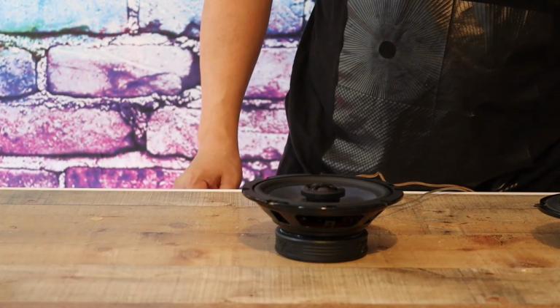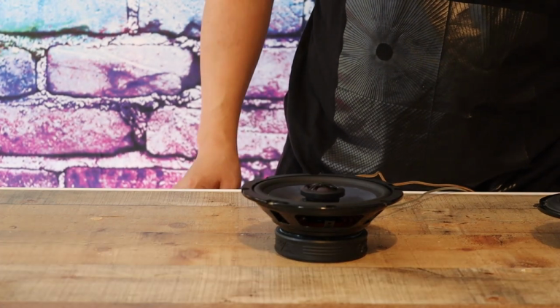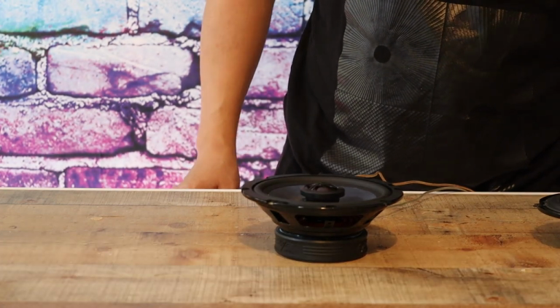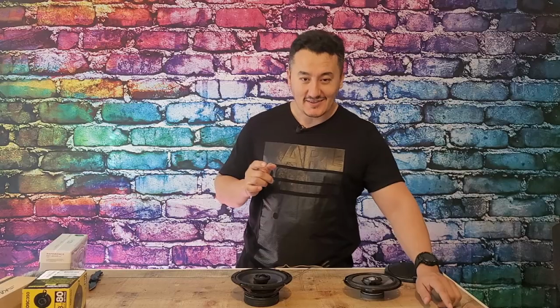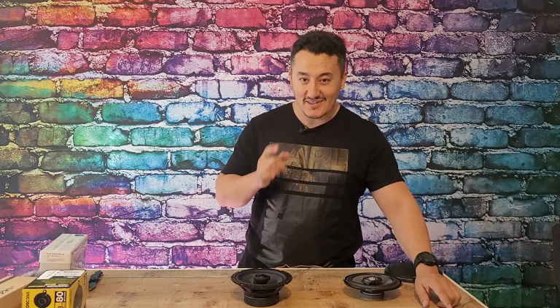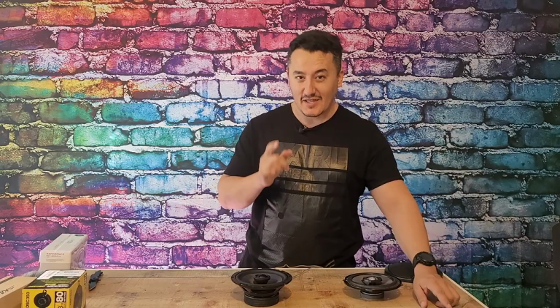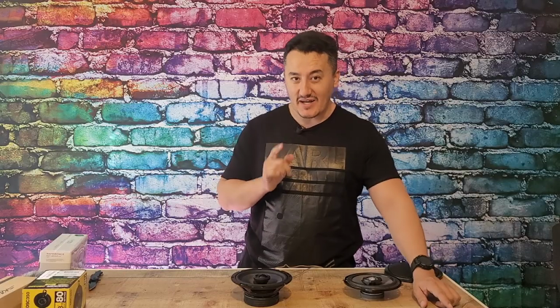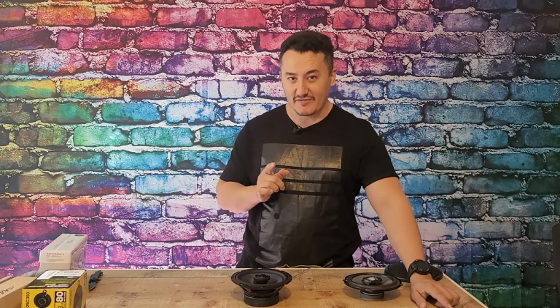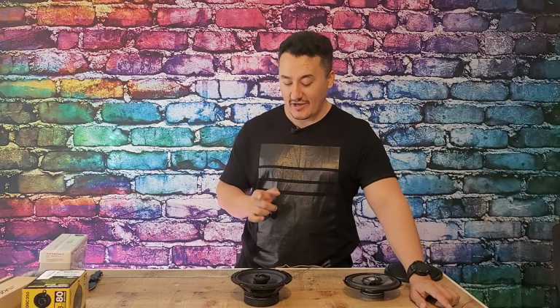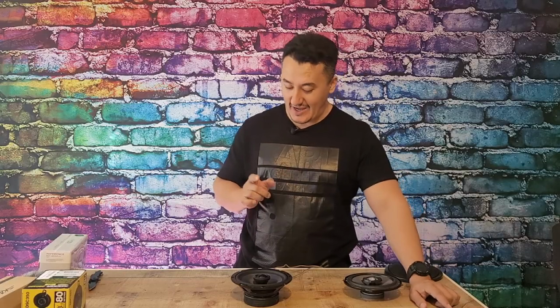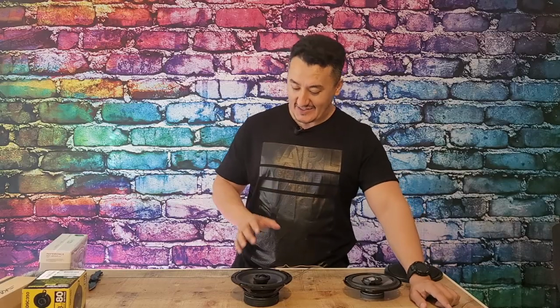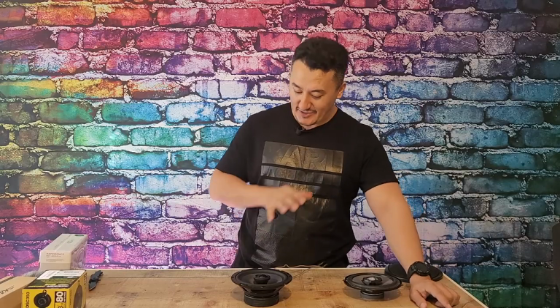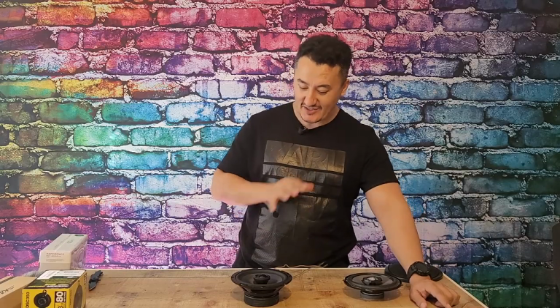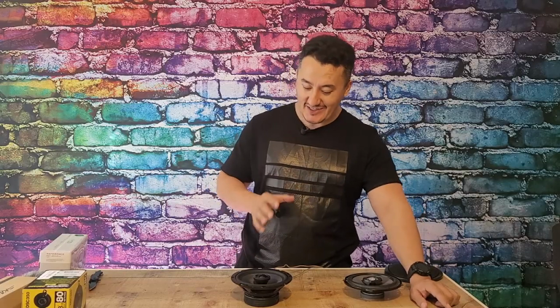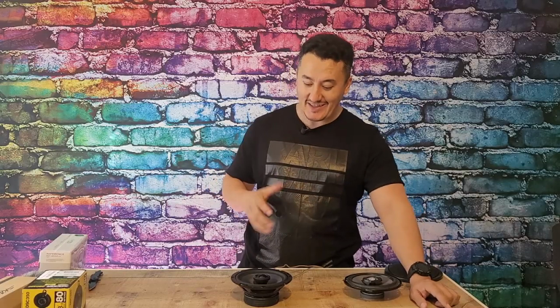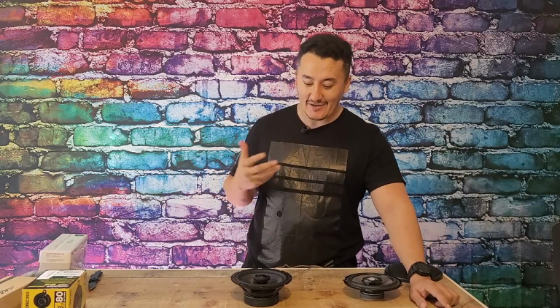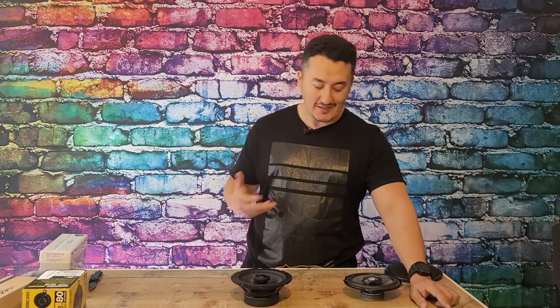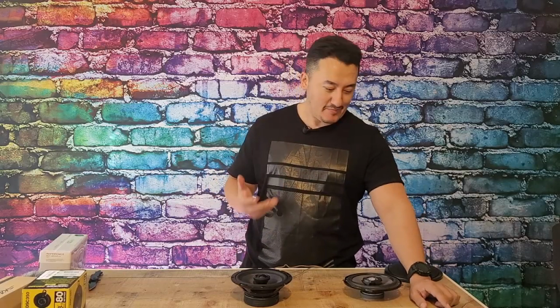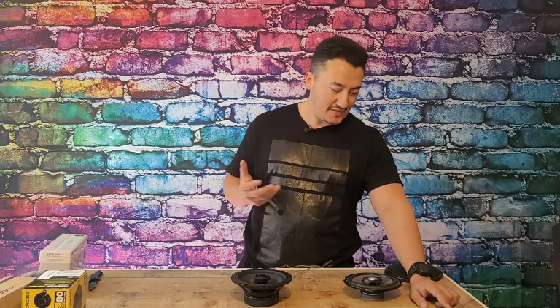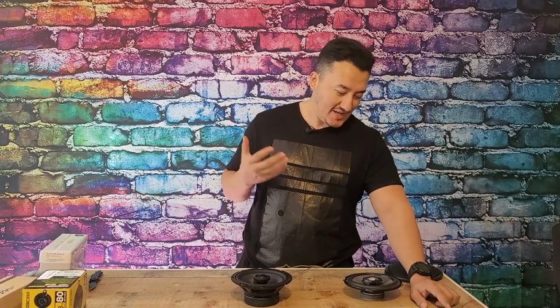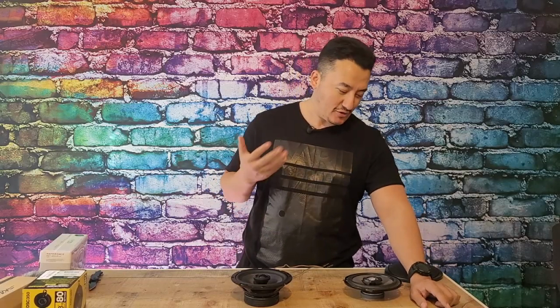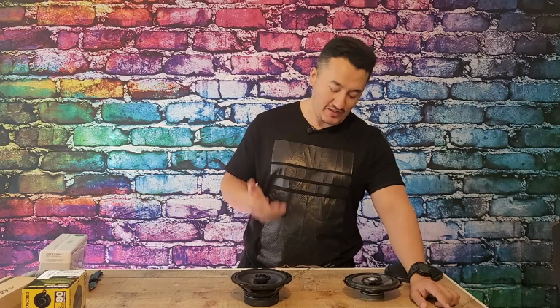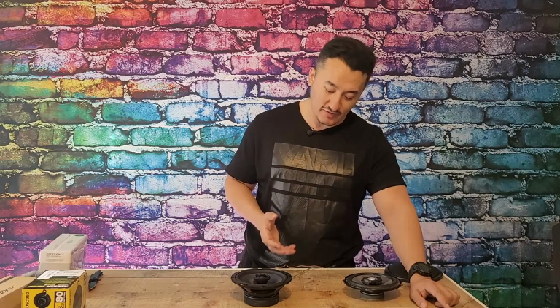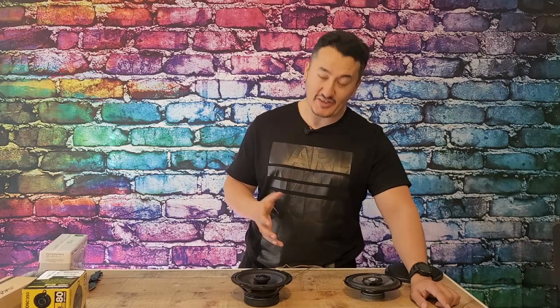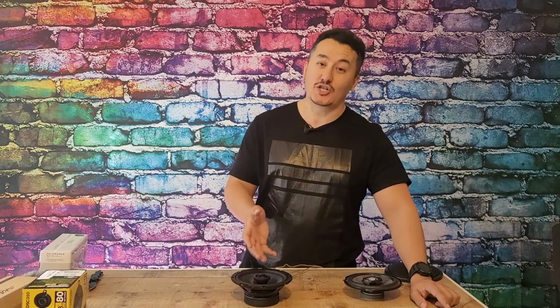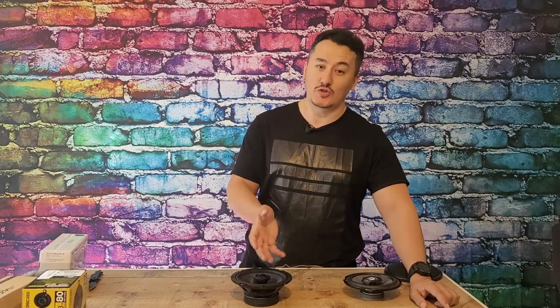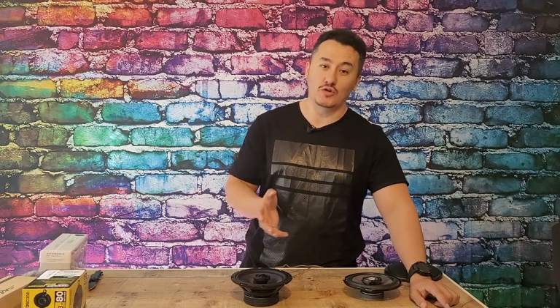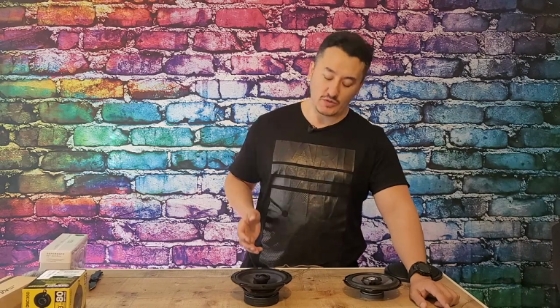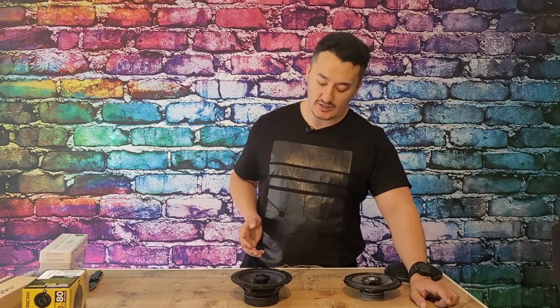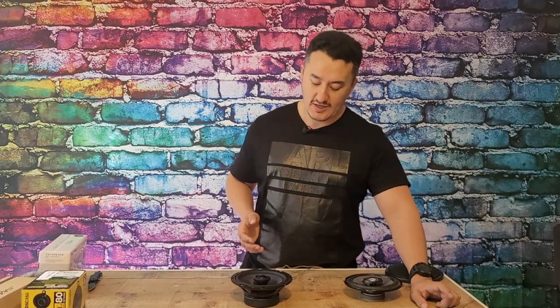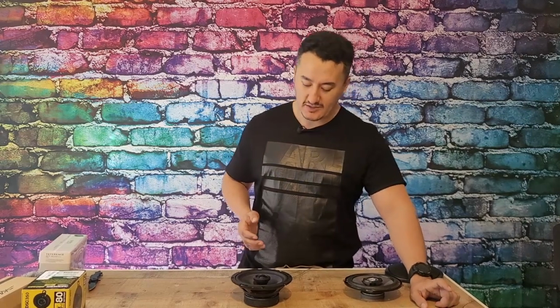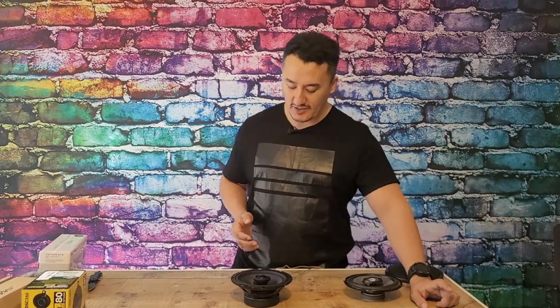Alright, this is an unboxing video, guys. I'm just seeing how the sound production is going with this speaker.